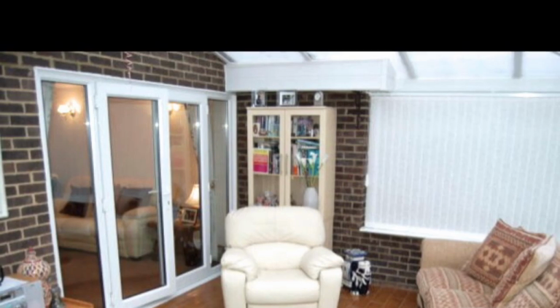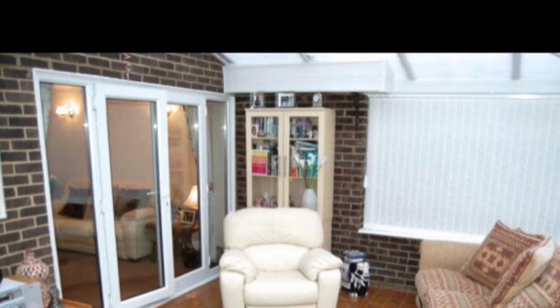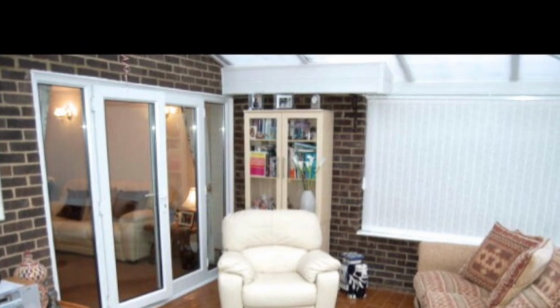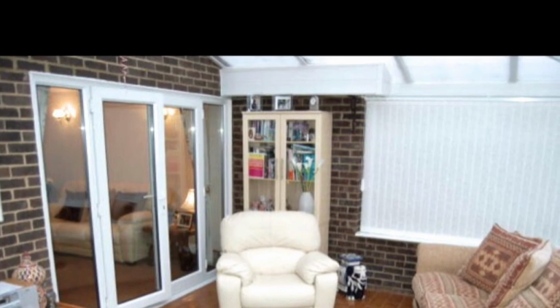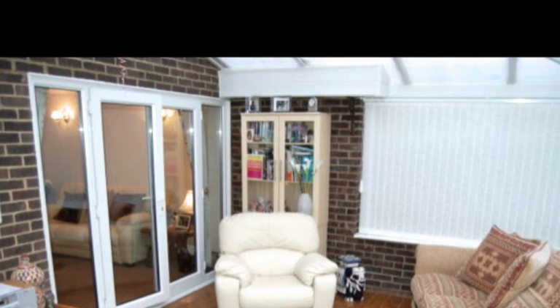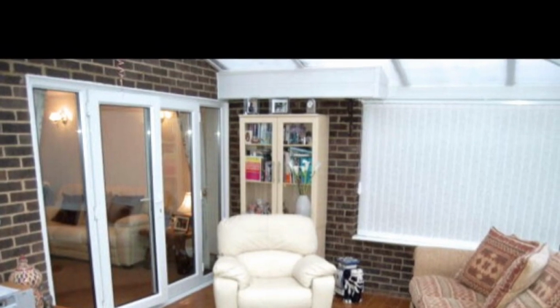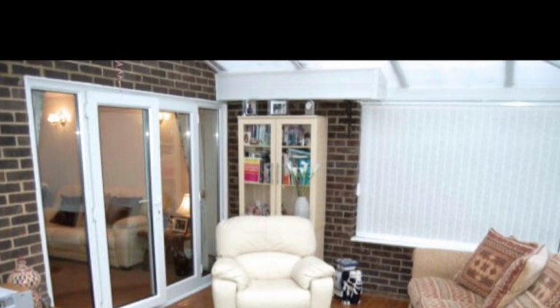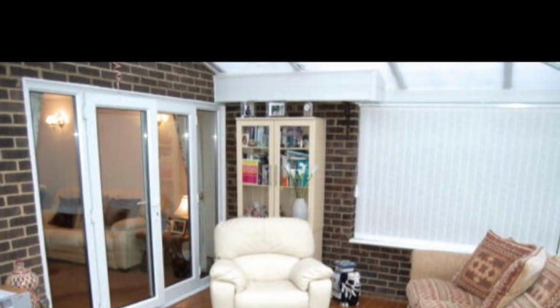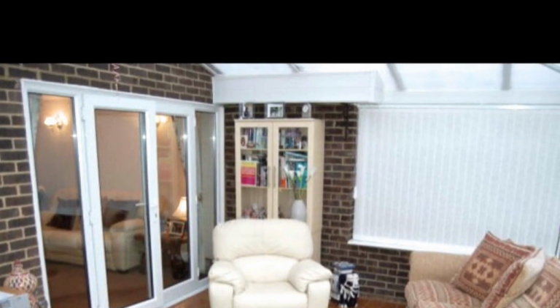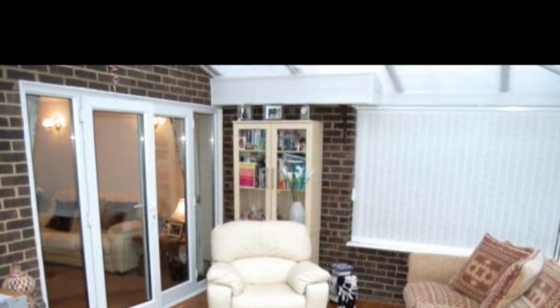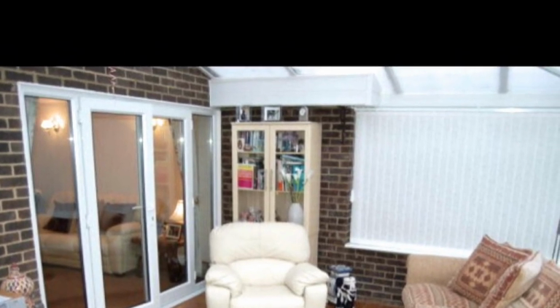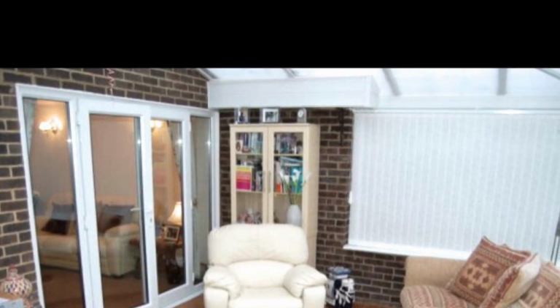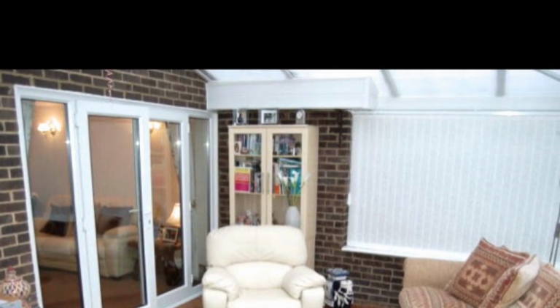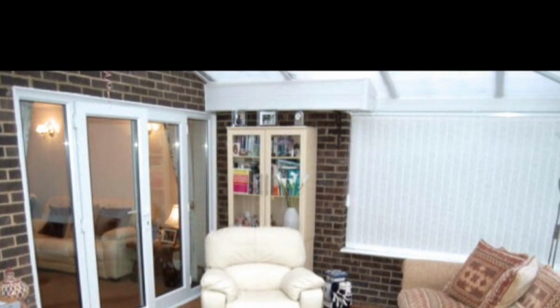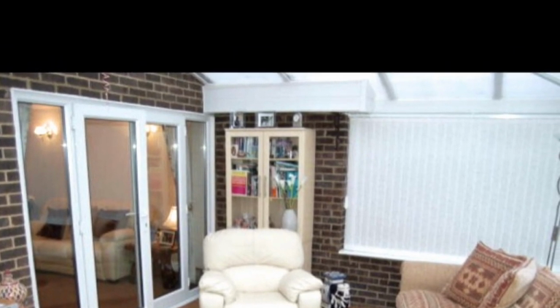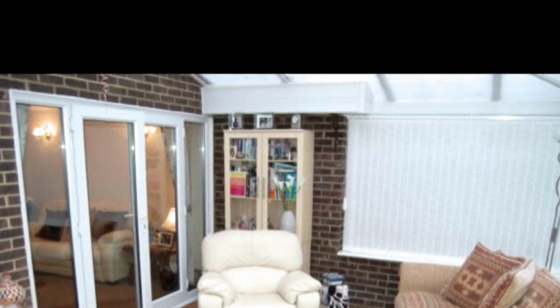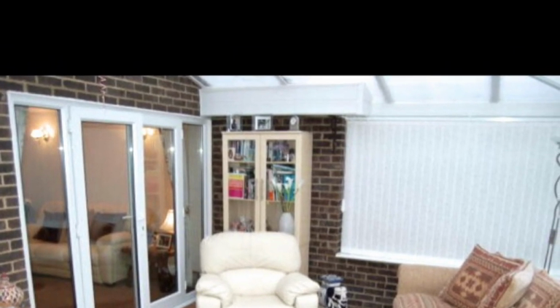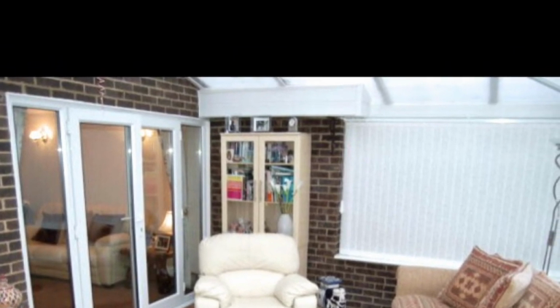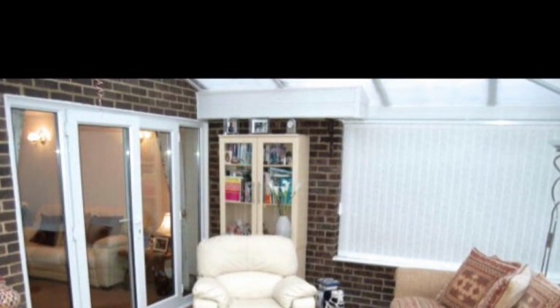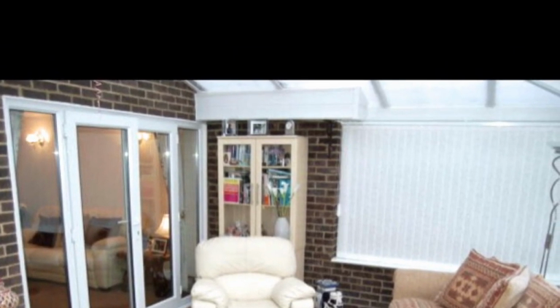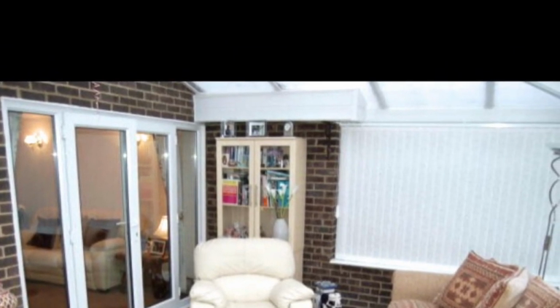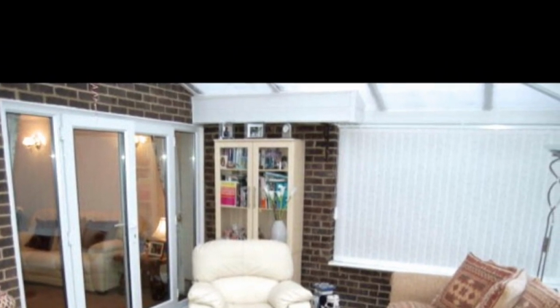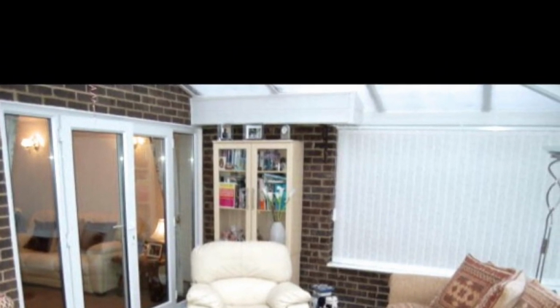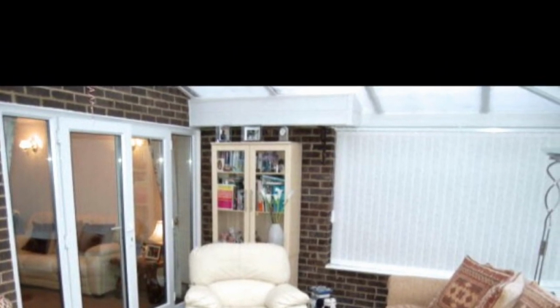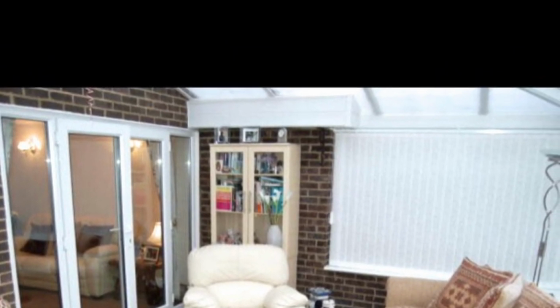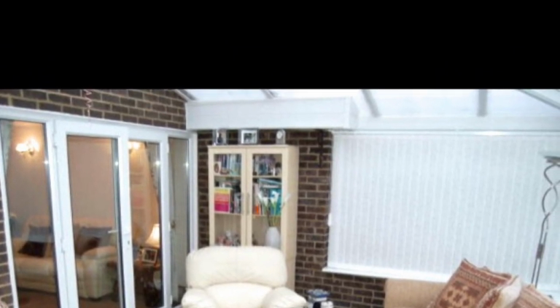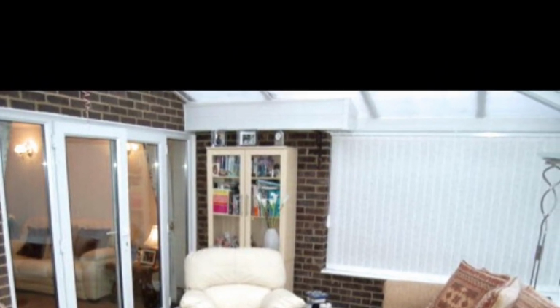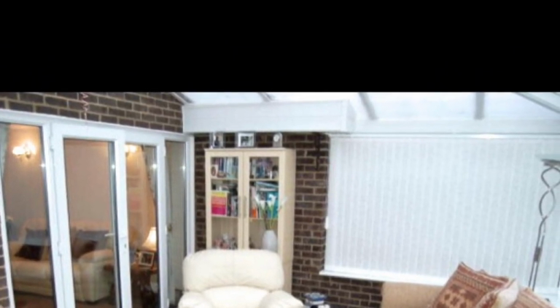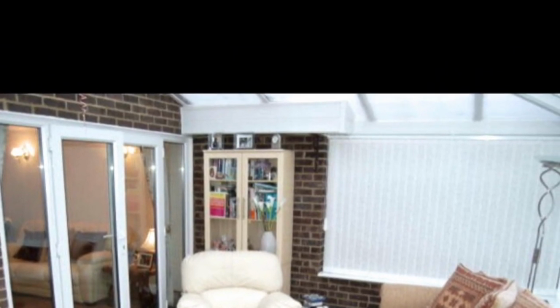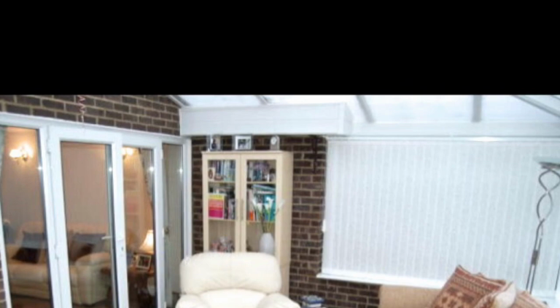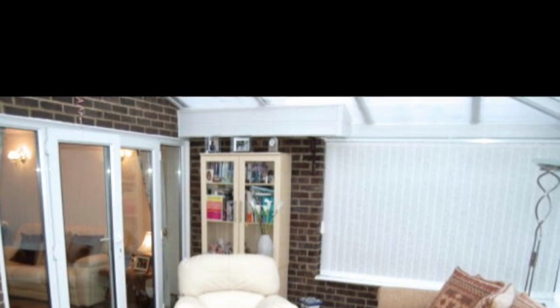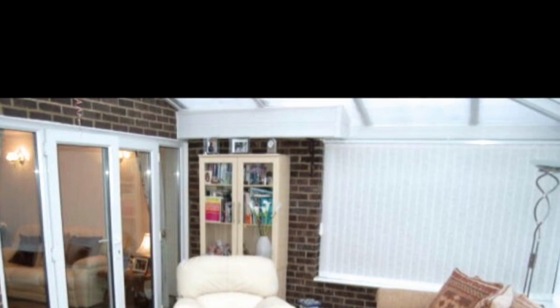Hey guys, thanks for watching. Today I am decorating my conservatory for spring and I thought I'll take you along with me.